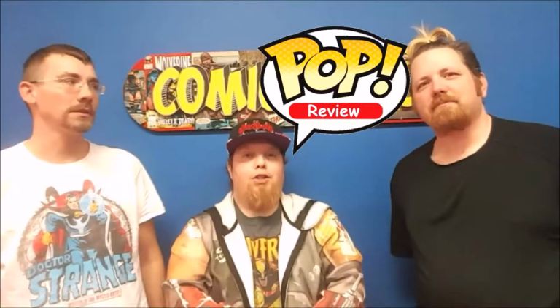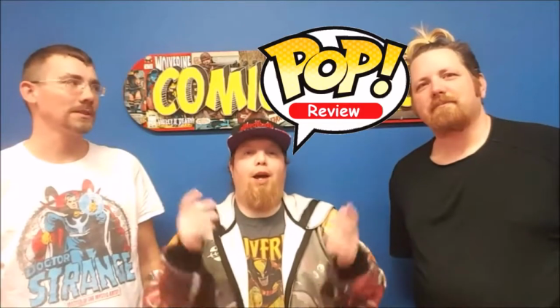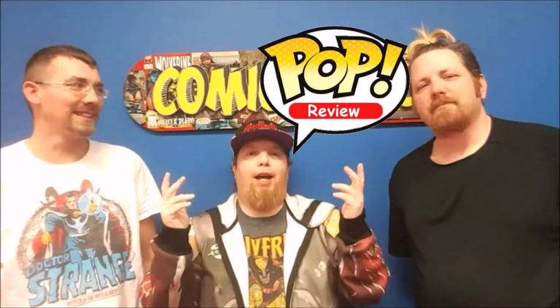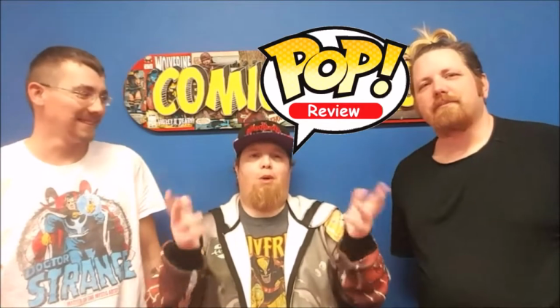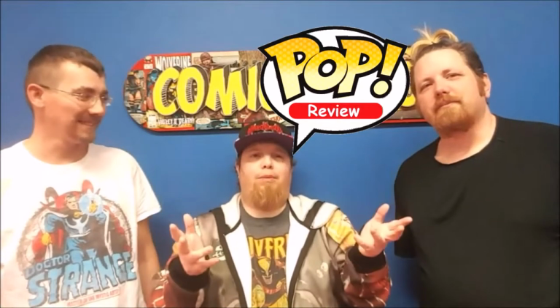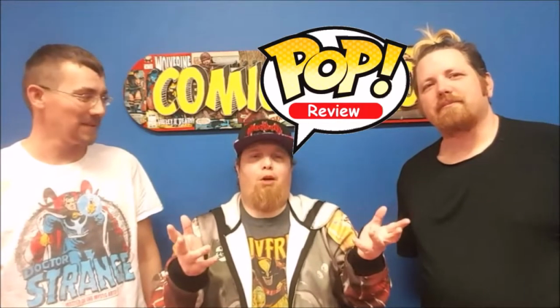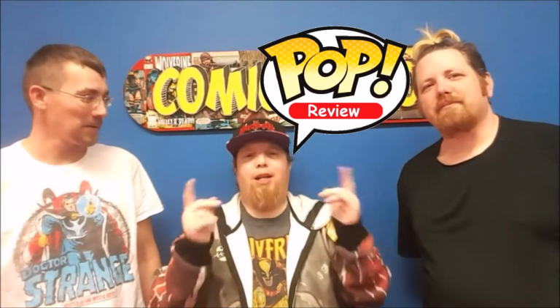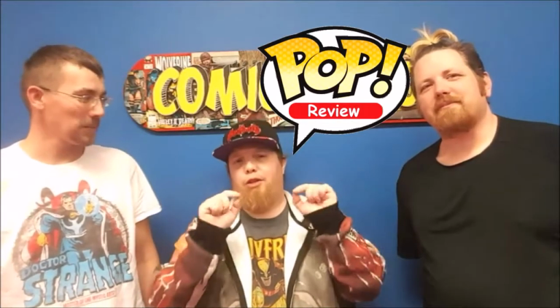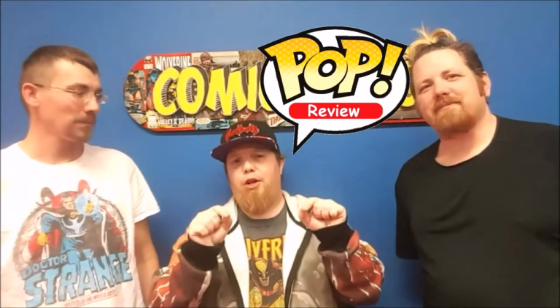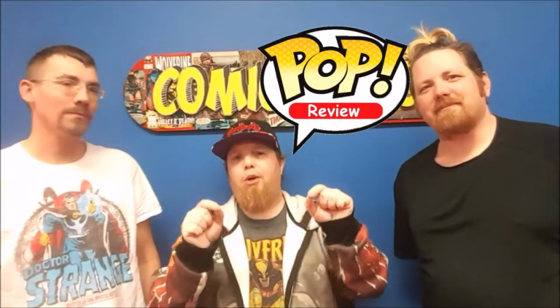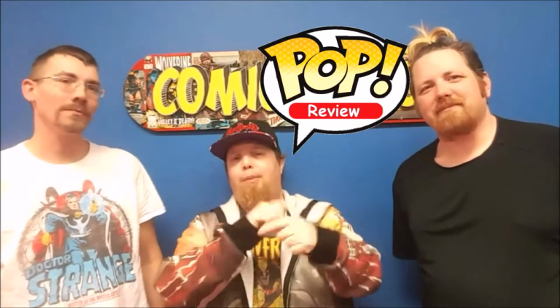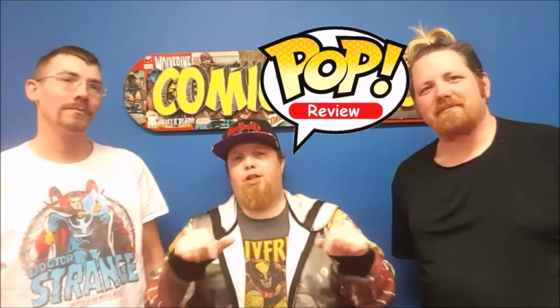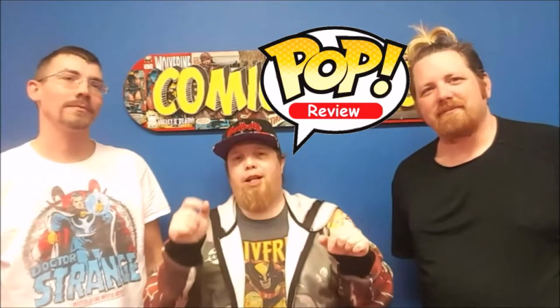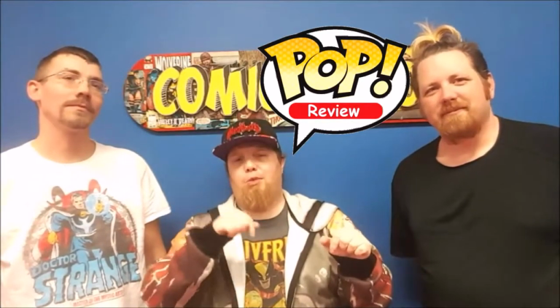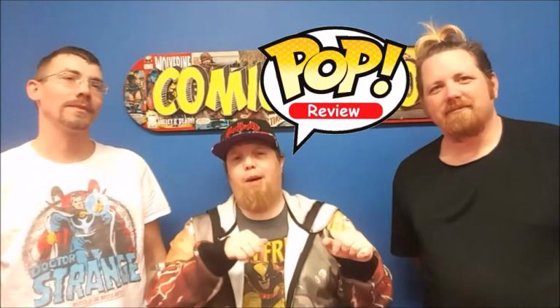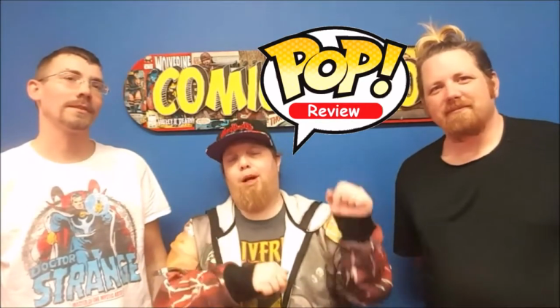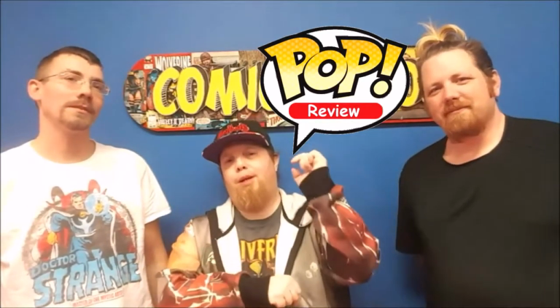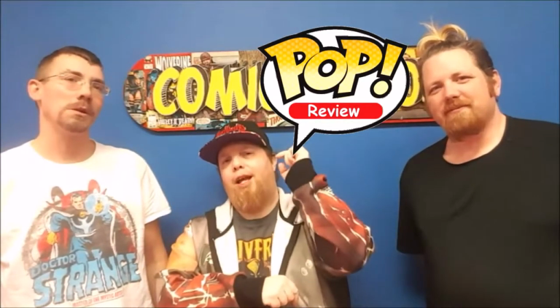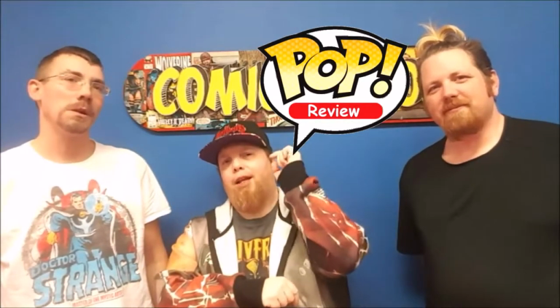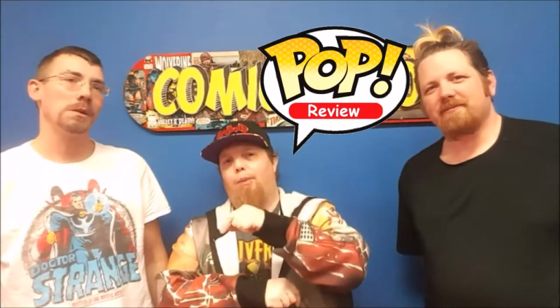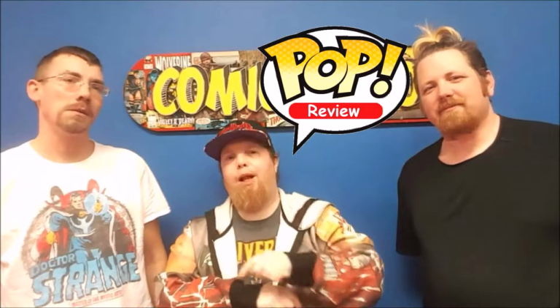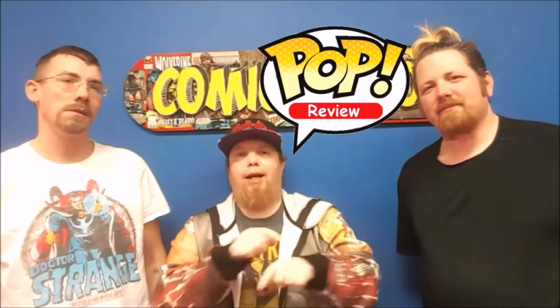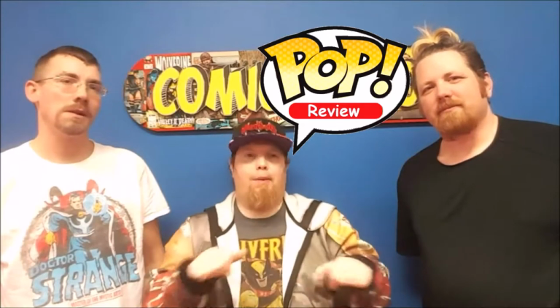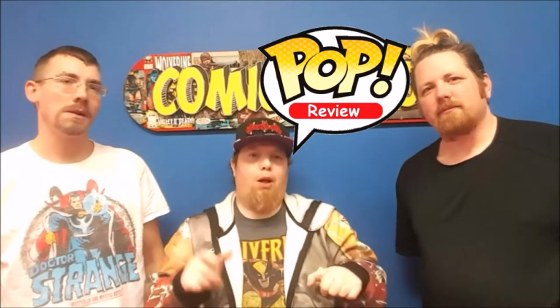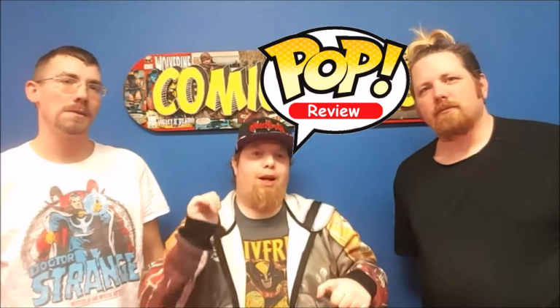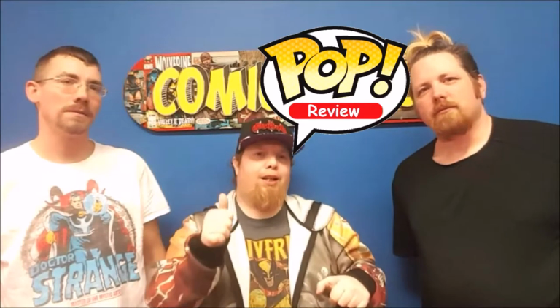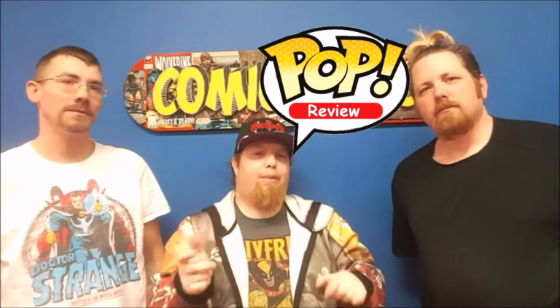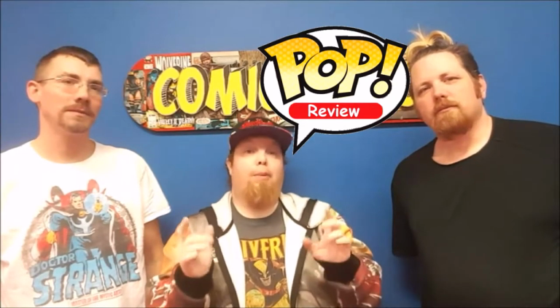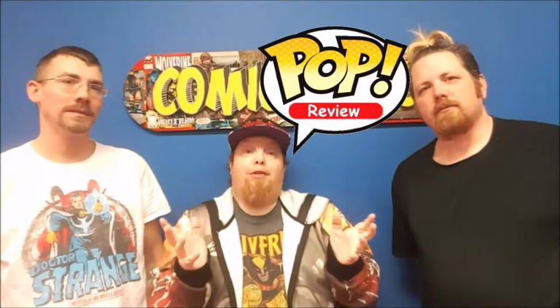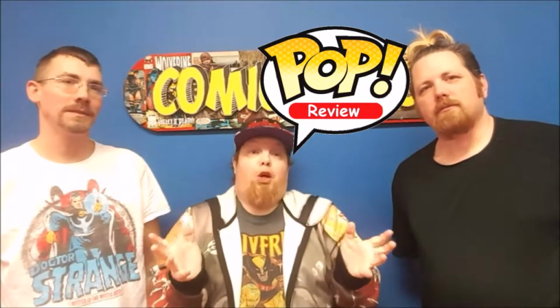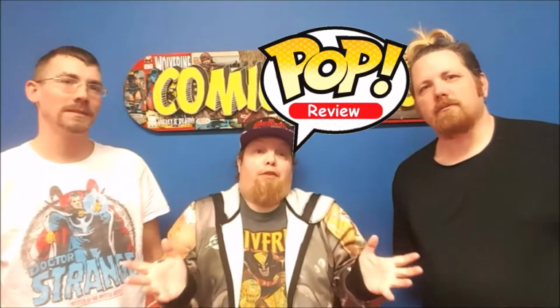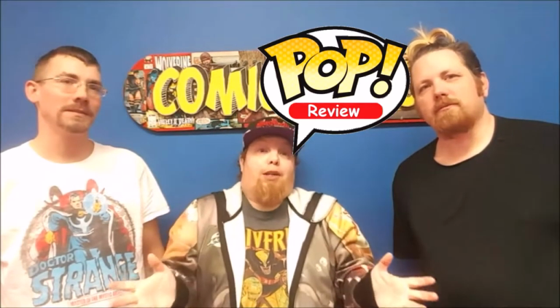So, hey guys, welcome to Comic-In. If you're new, make sure you hit the subscribe button and the little bell, comment below, hit the like button, and even share with your friends.